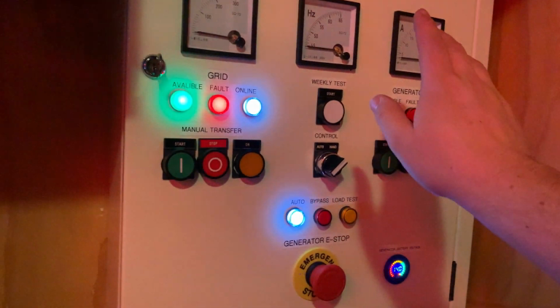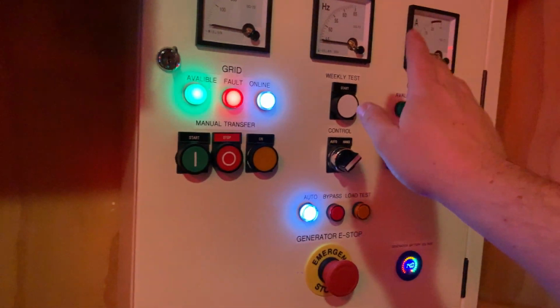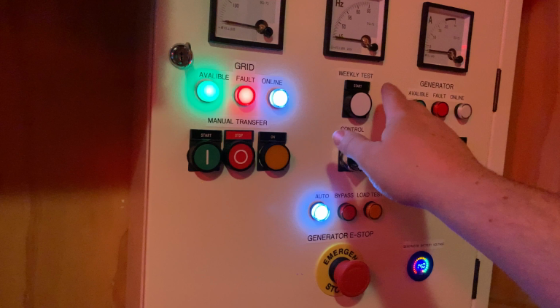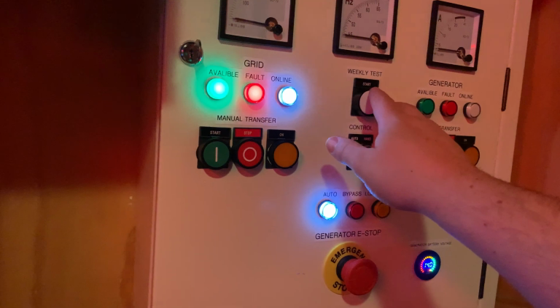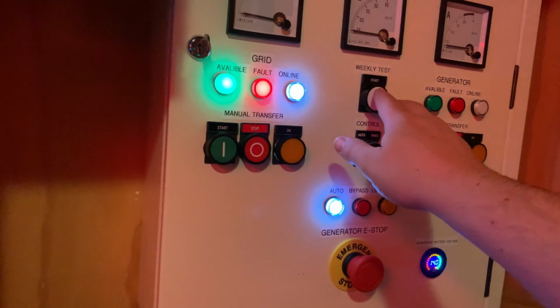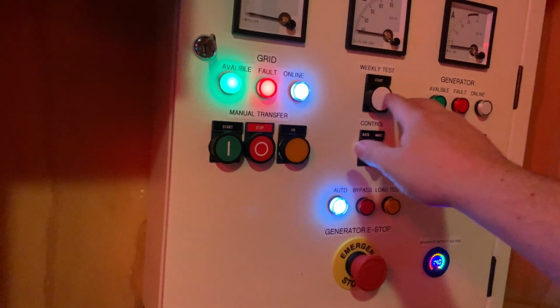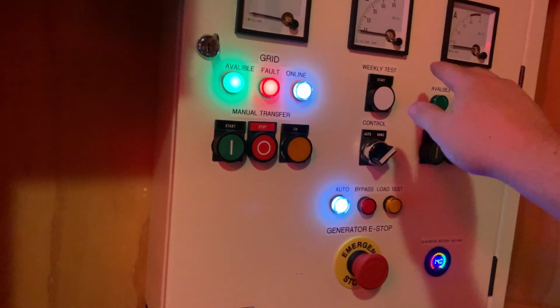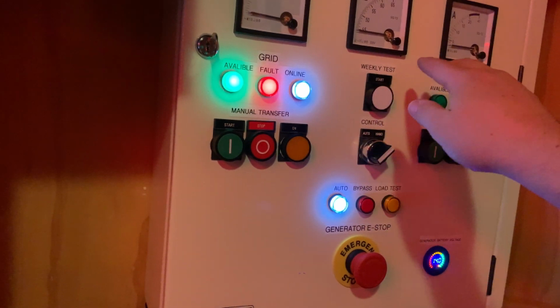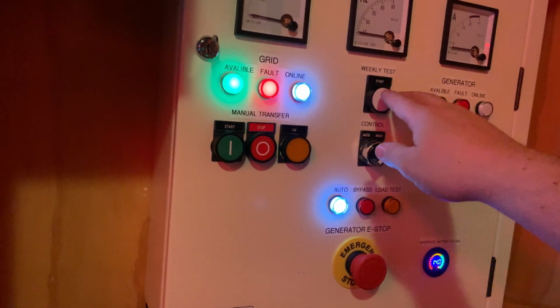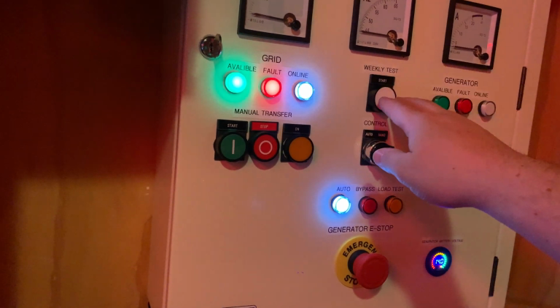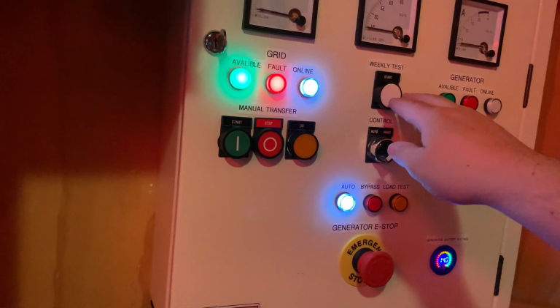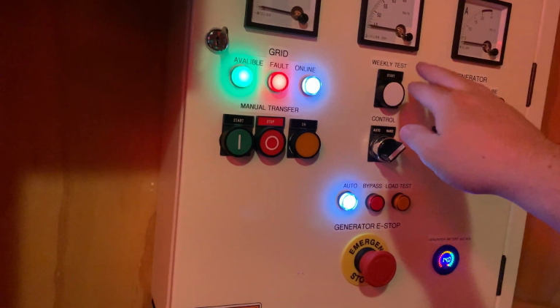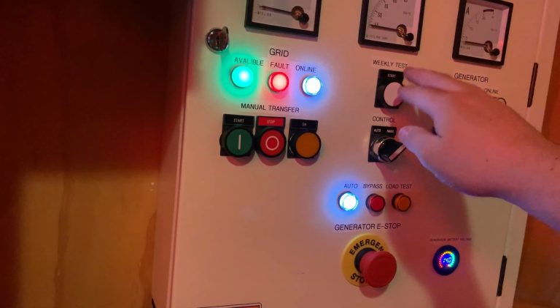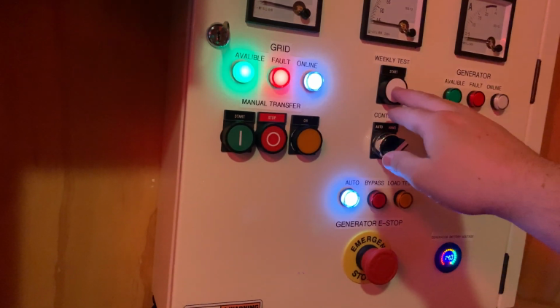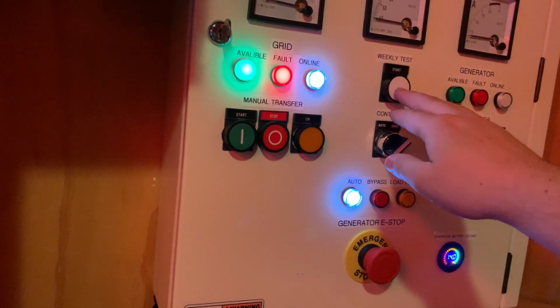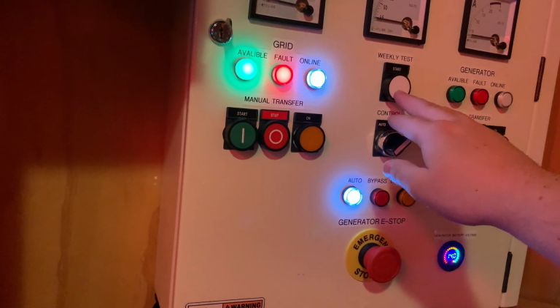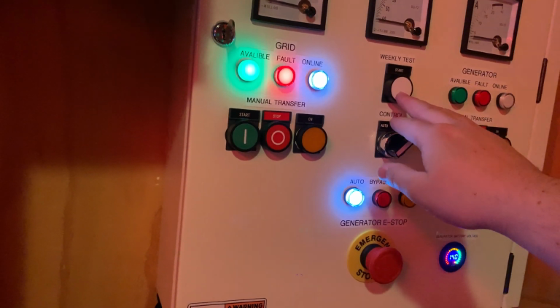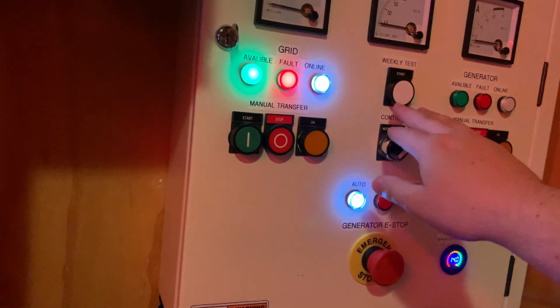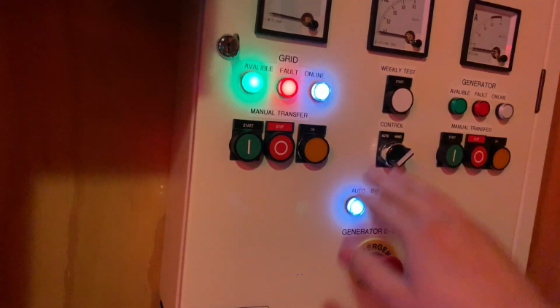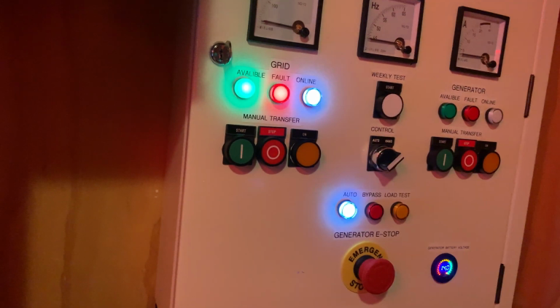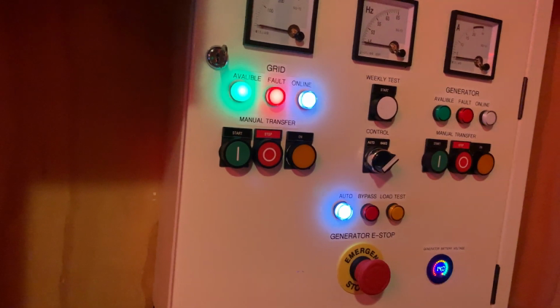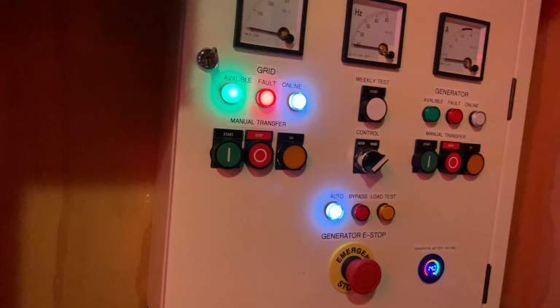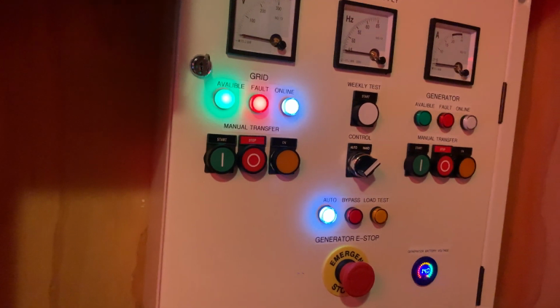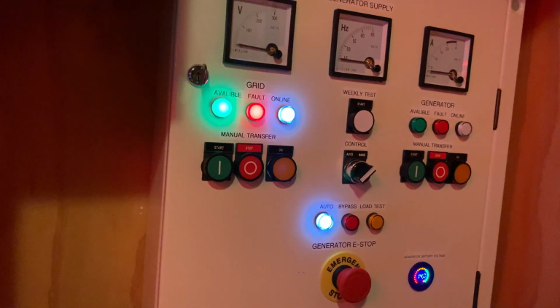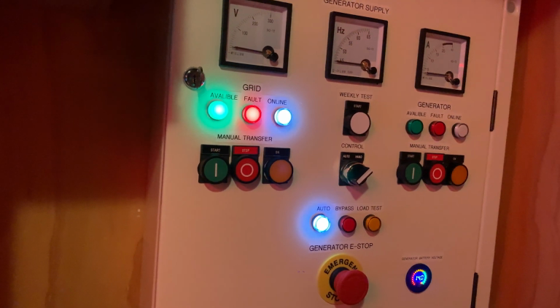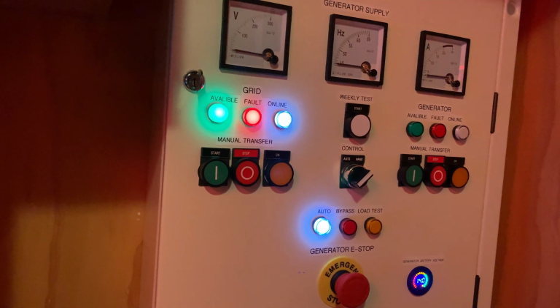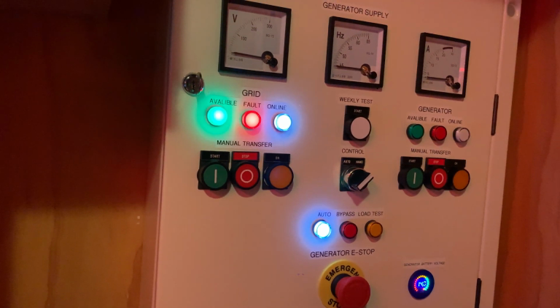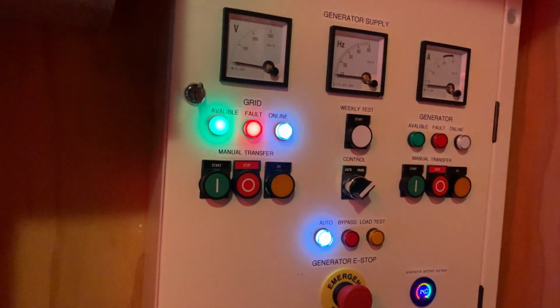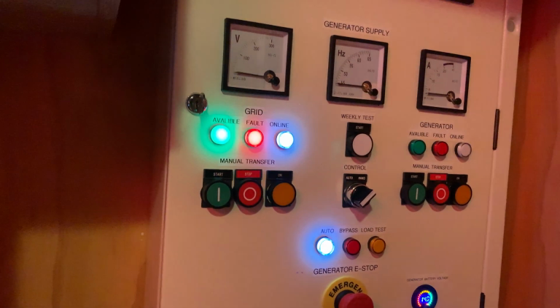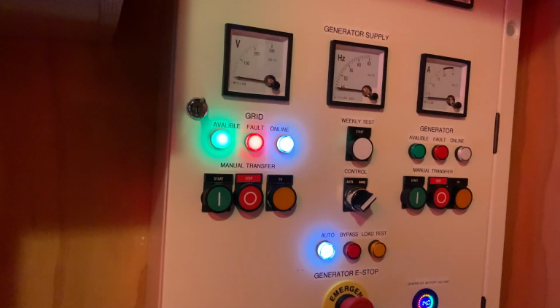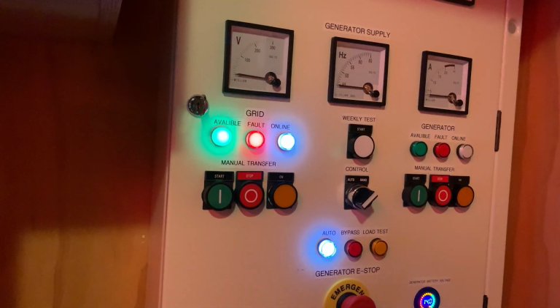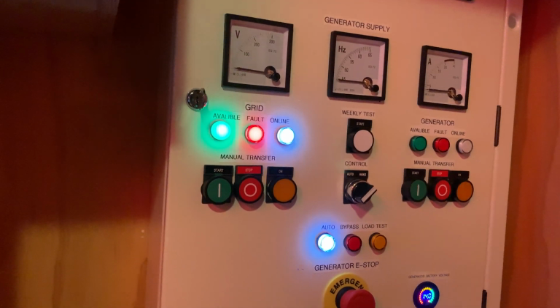Now to start the weekly test, you have to hold the button down for five seconds to start the actual proper test.